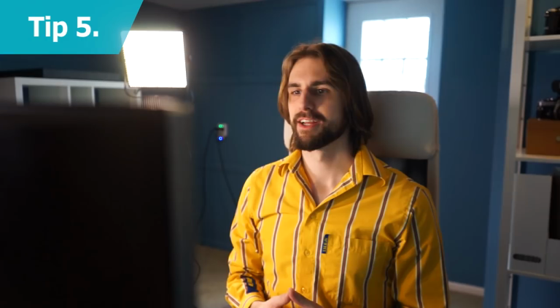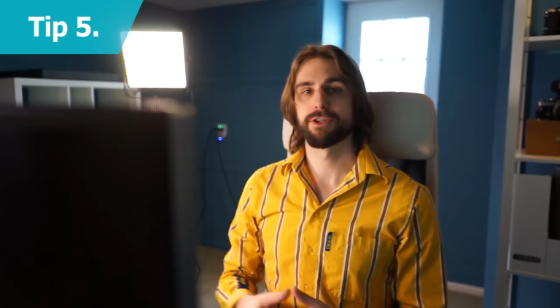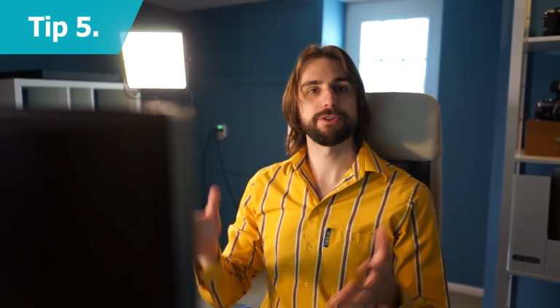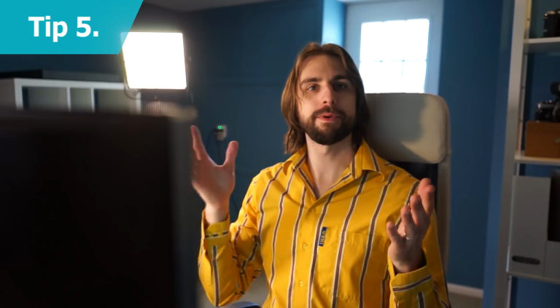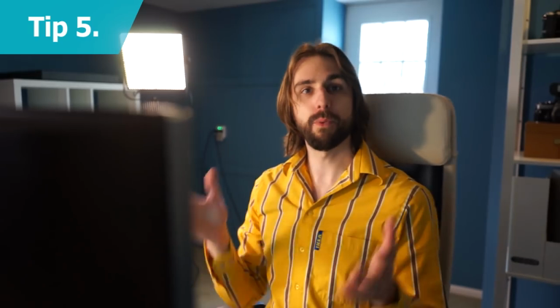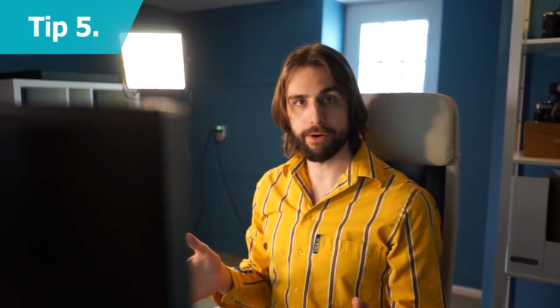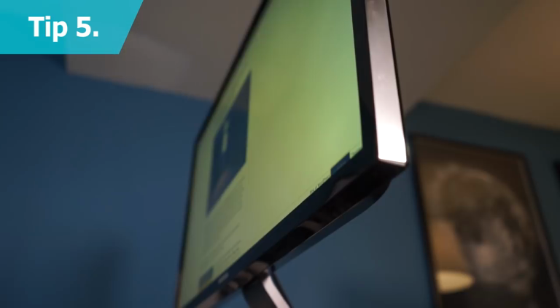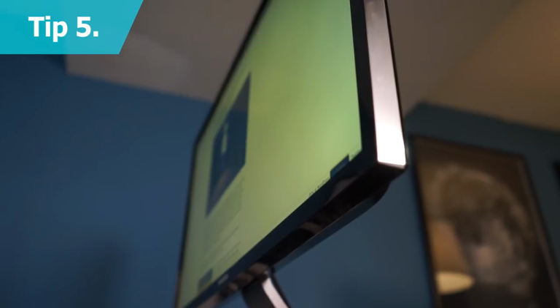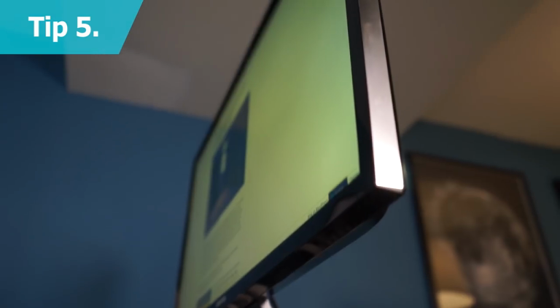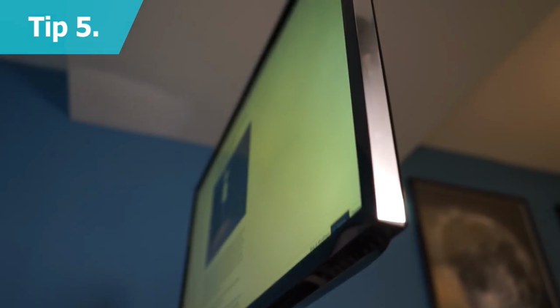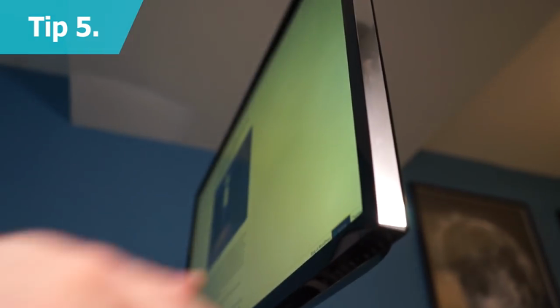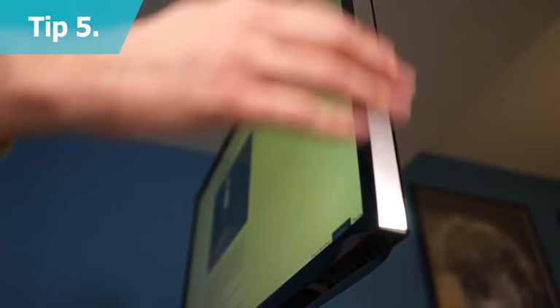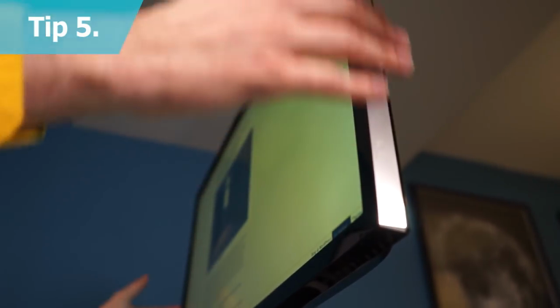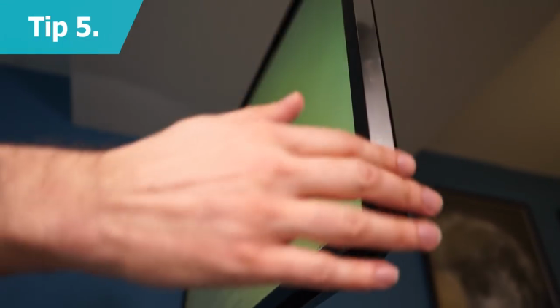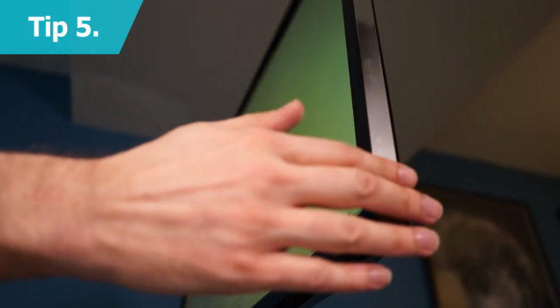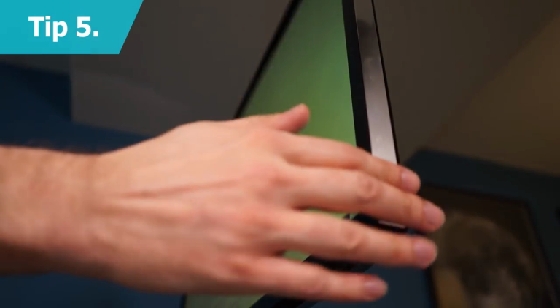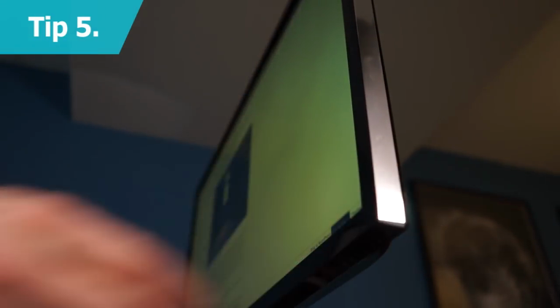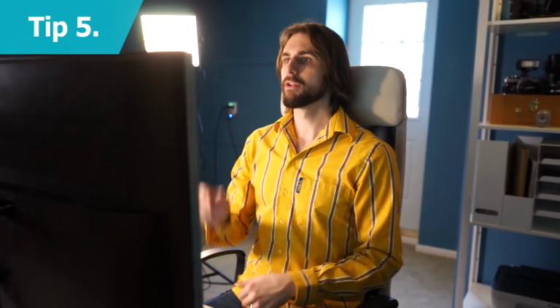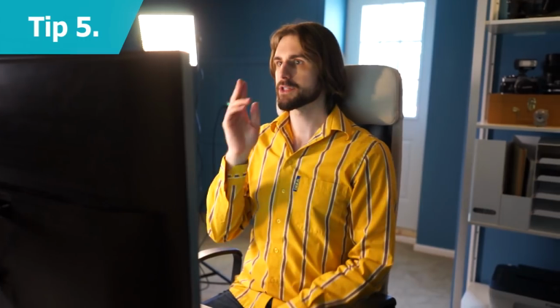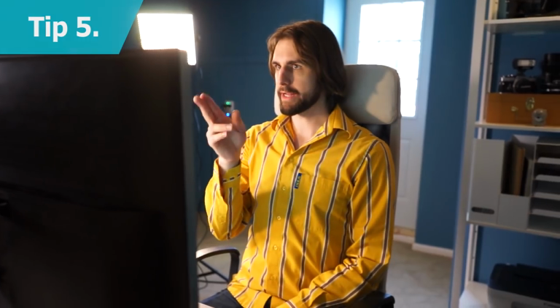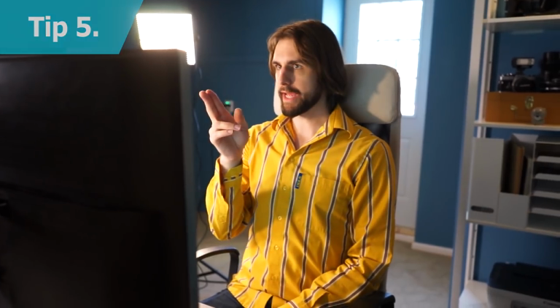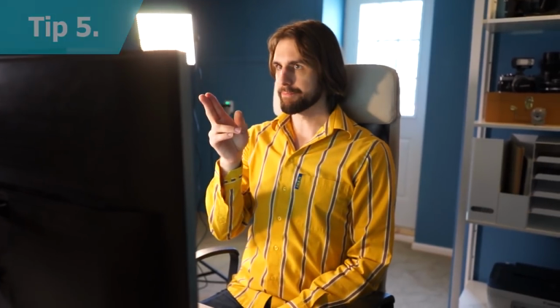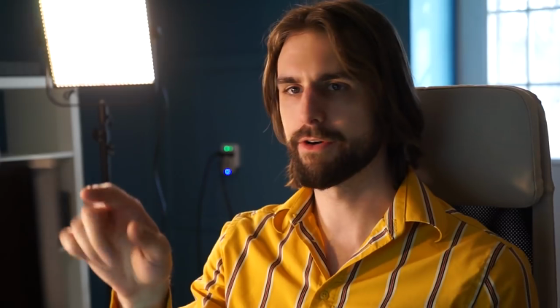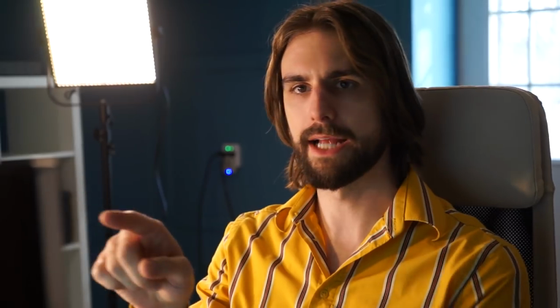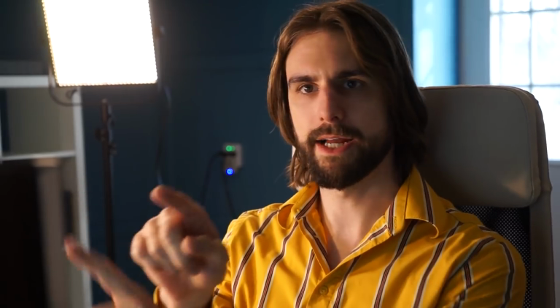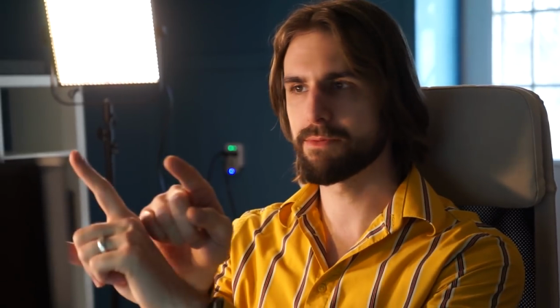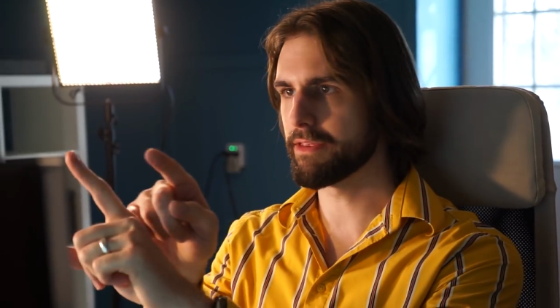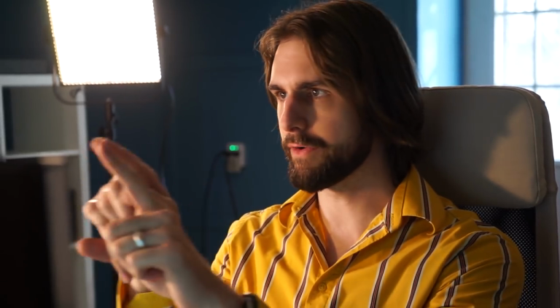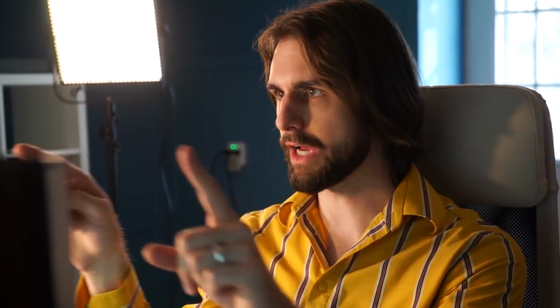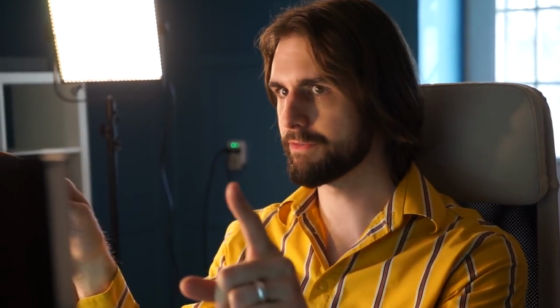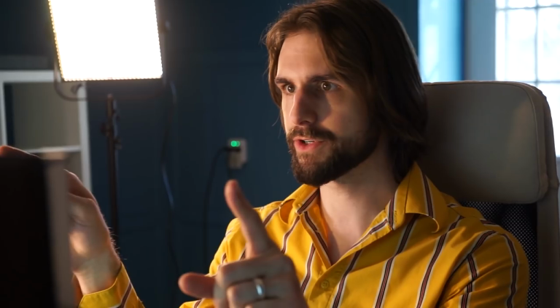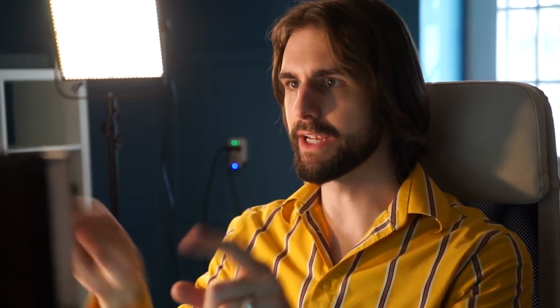To determine where your computer should be placed on your work surface, look straight ahead. Your eyeline should meet the very top of your screen.